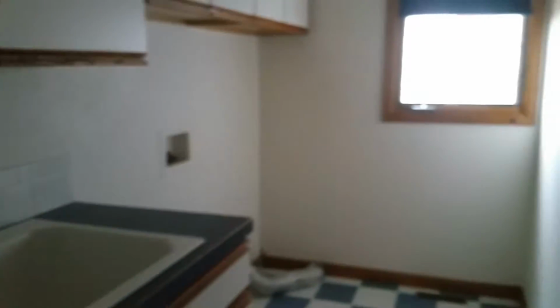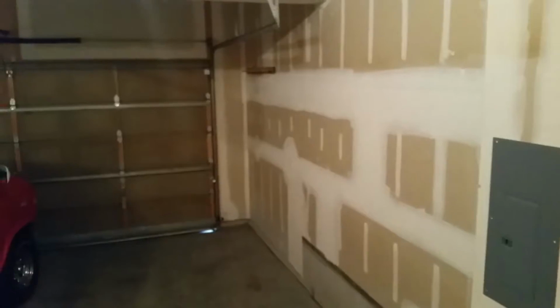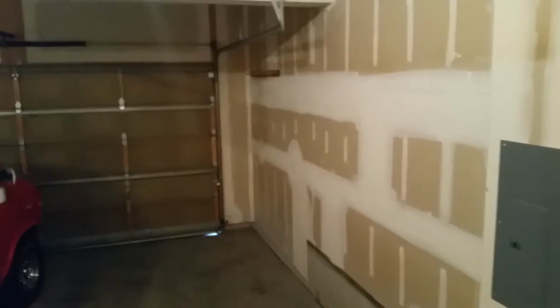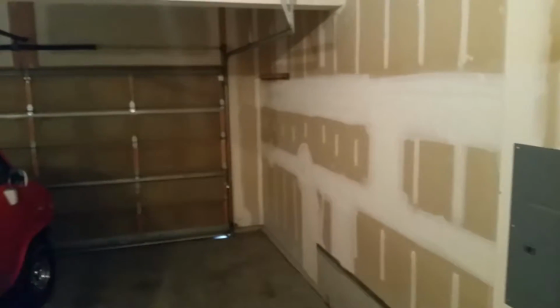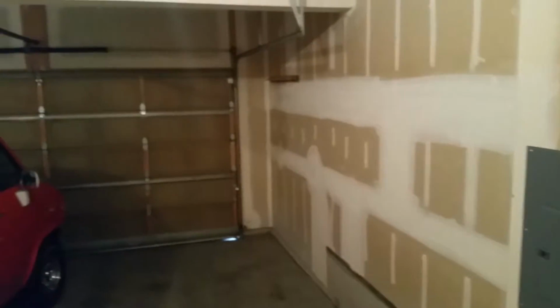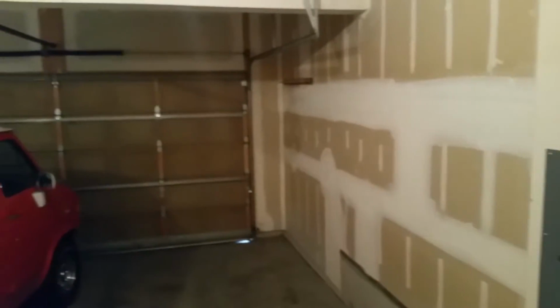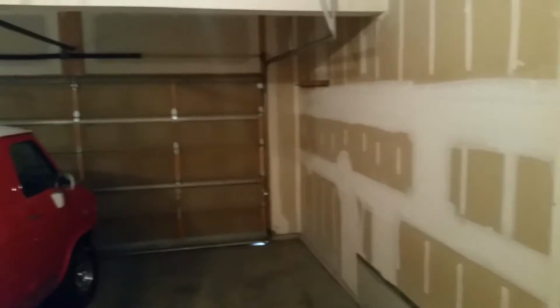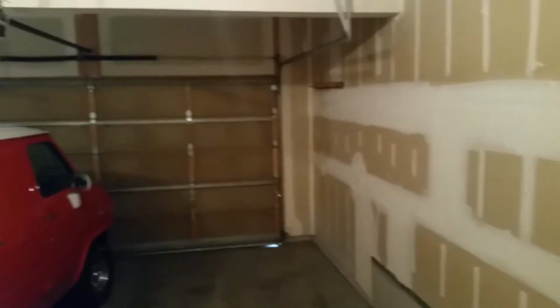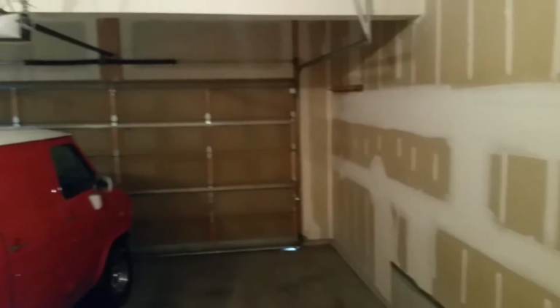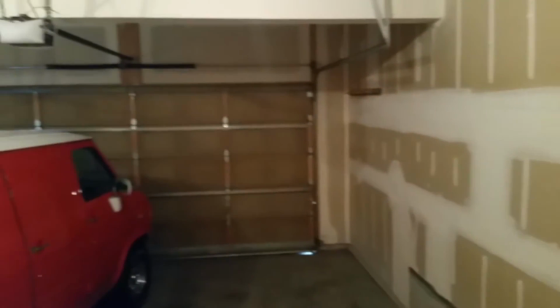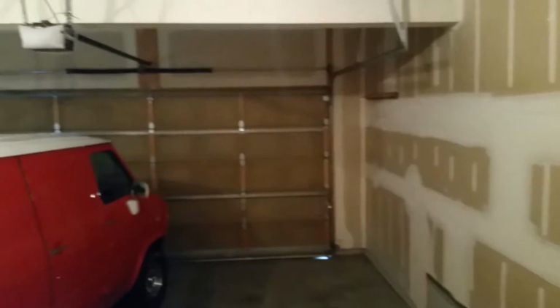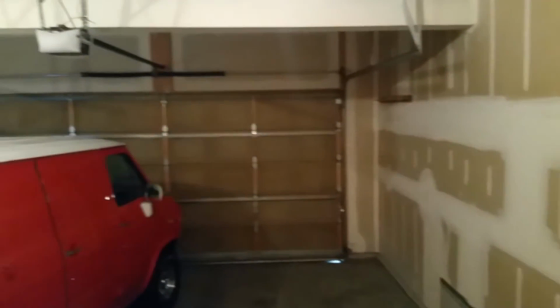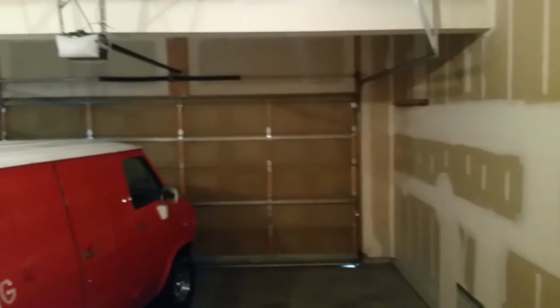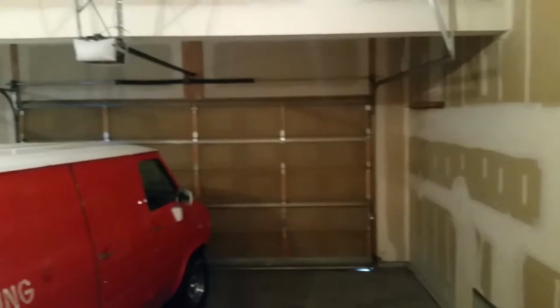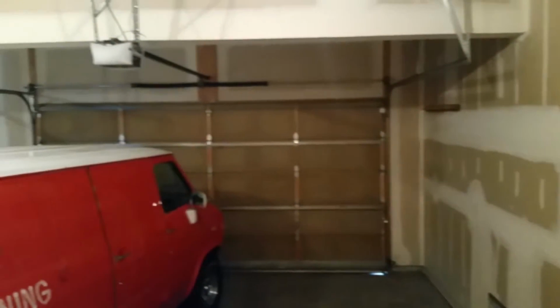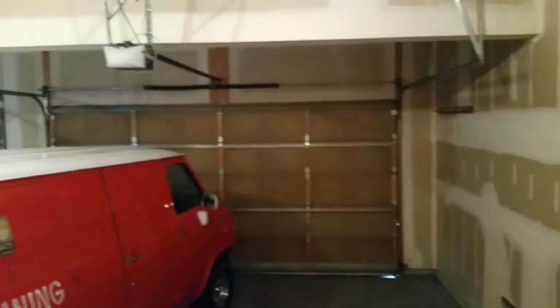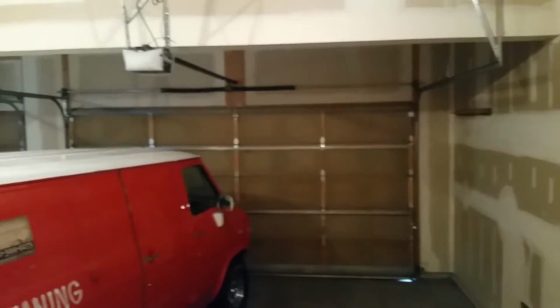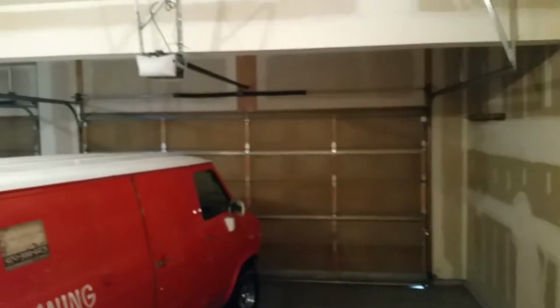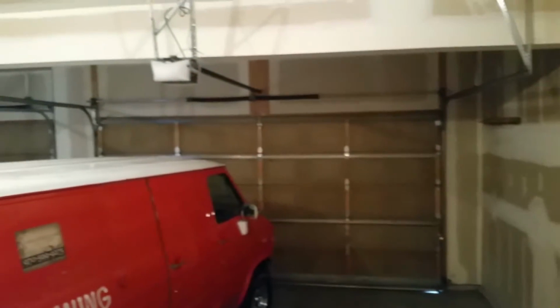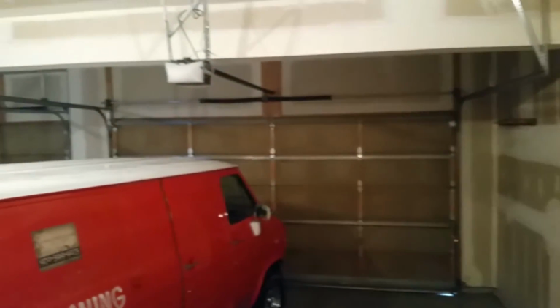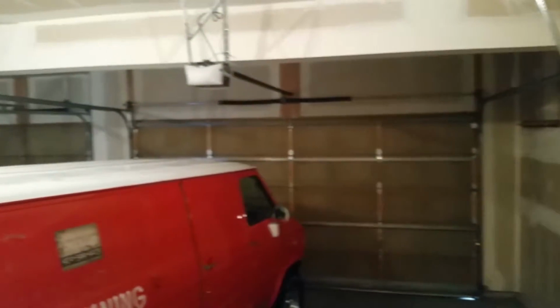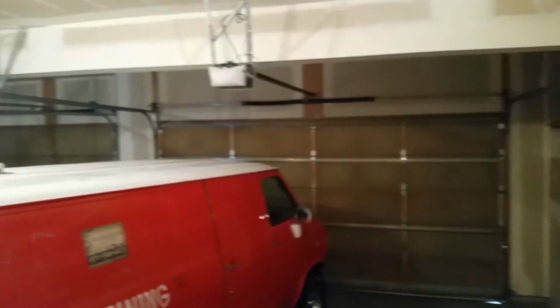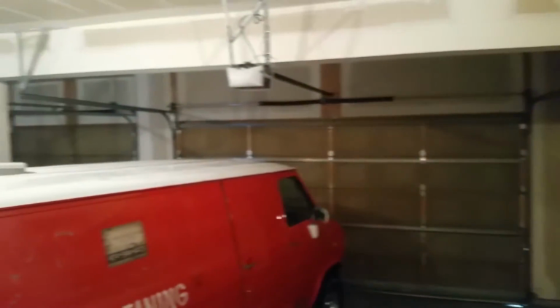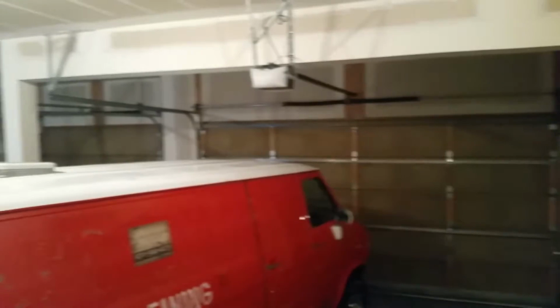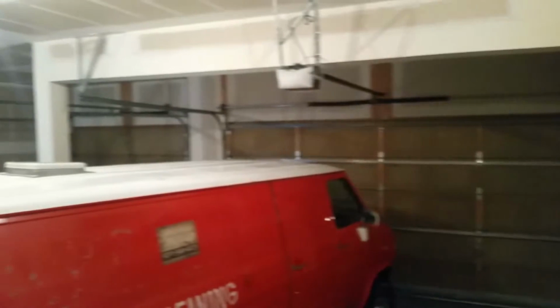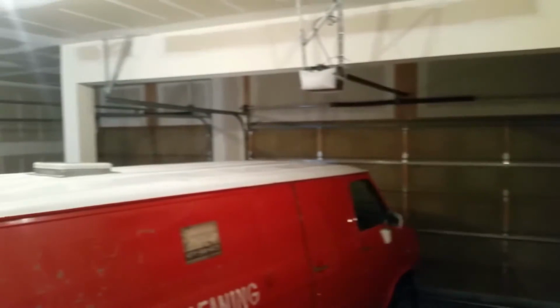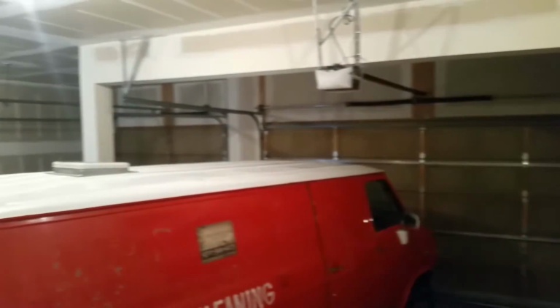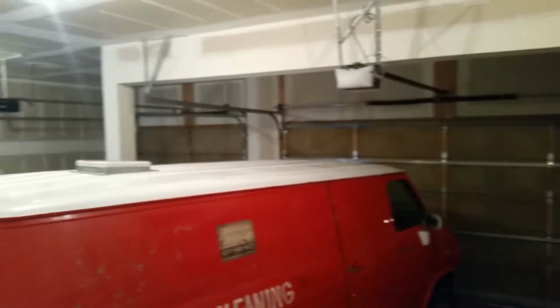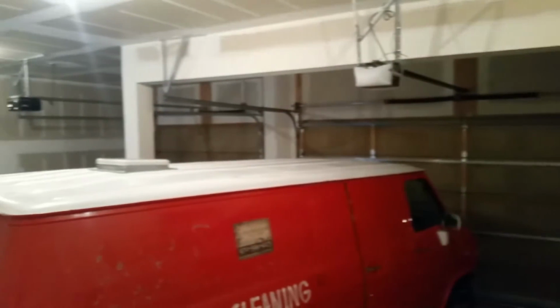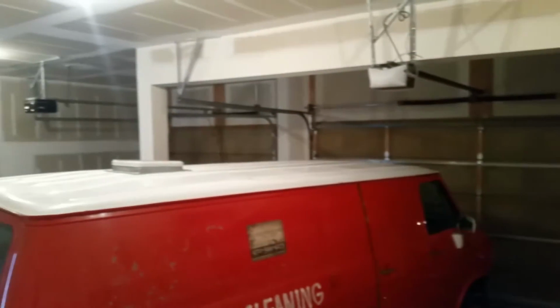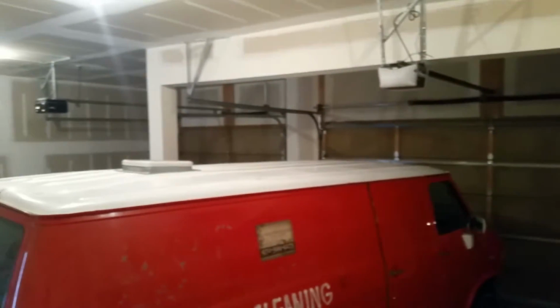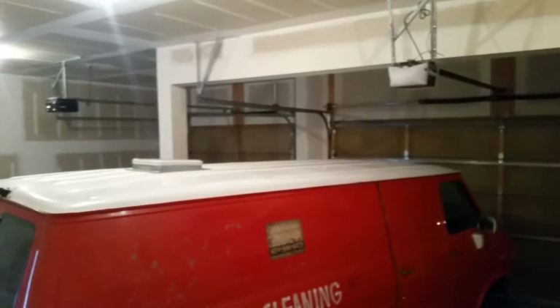Pretty good sized garage. It's nice and tall. I like that.